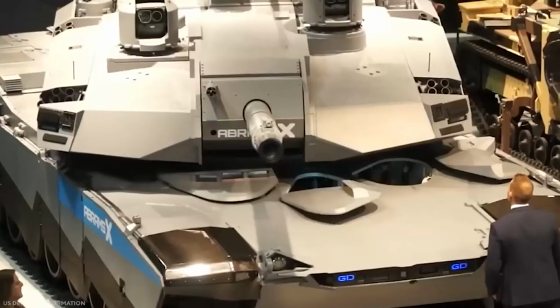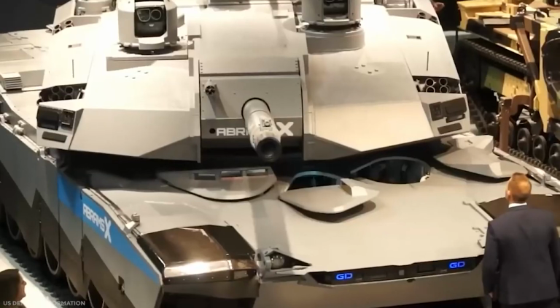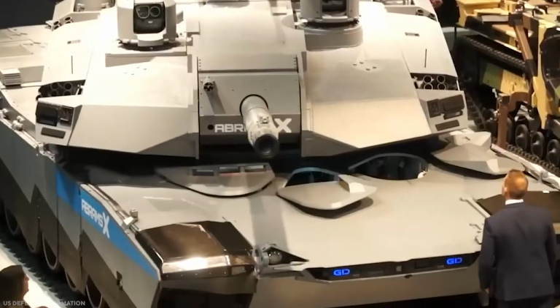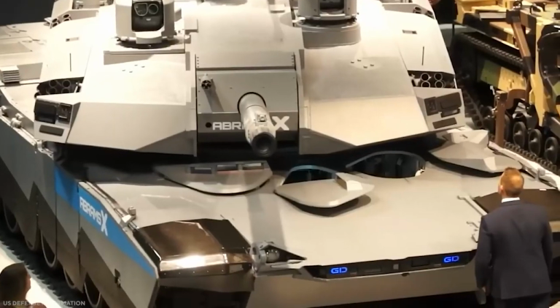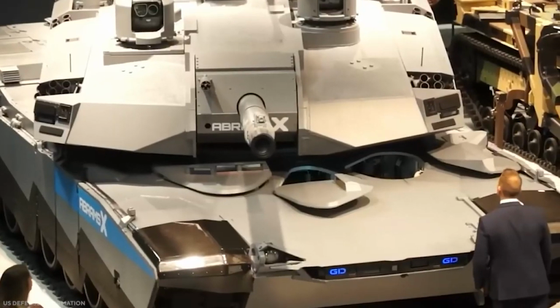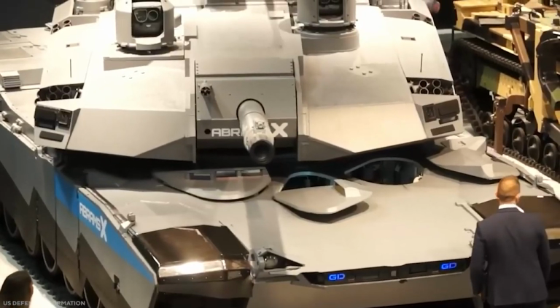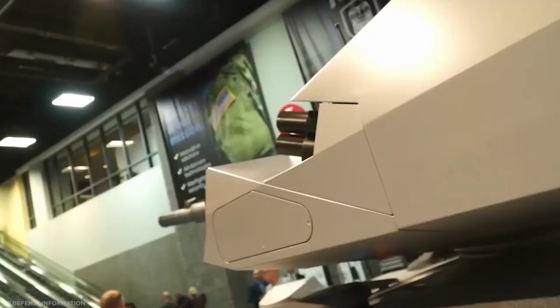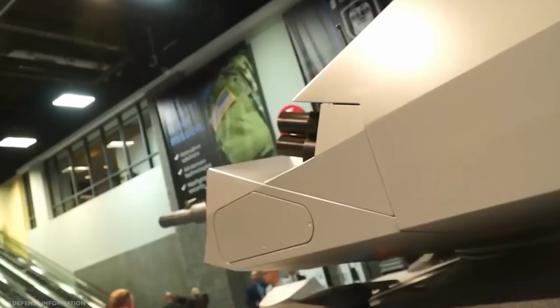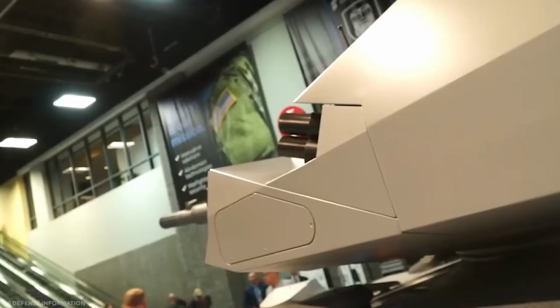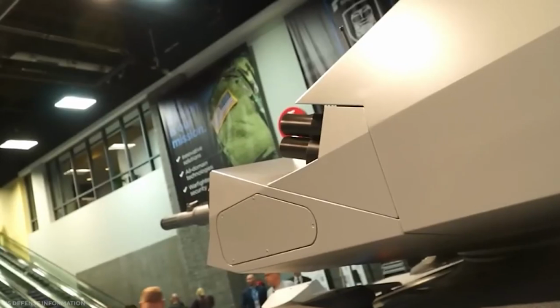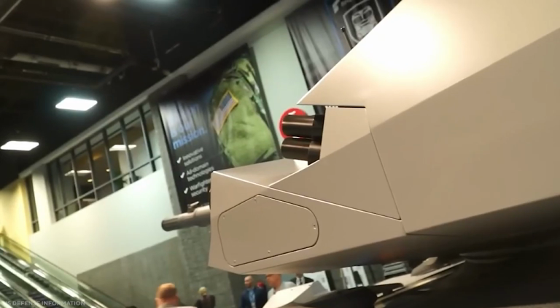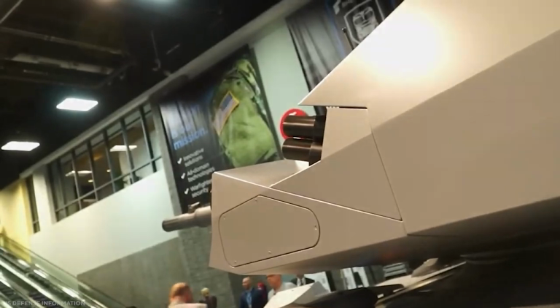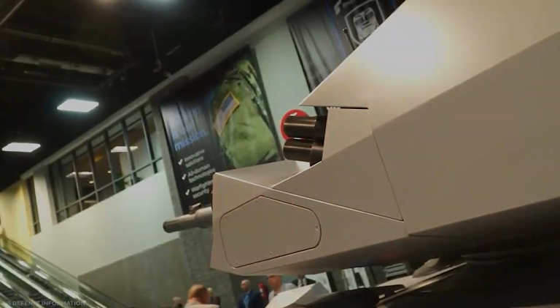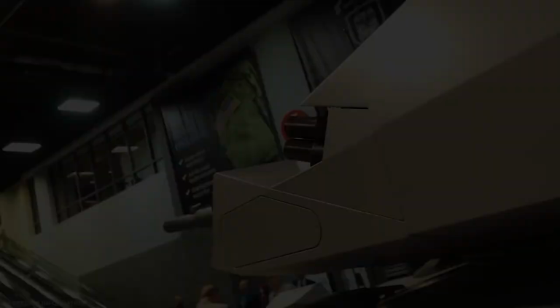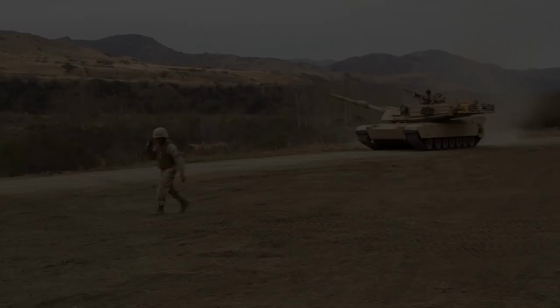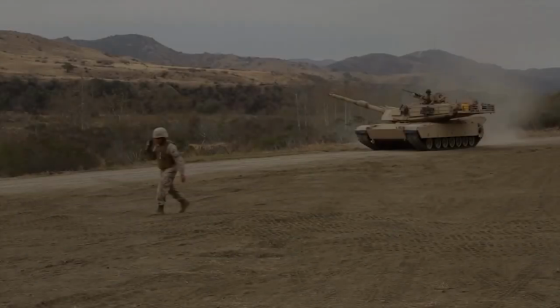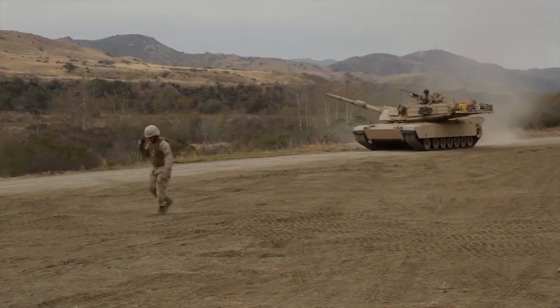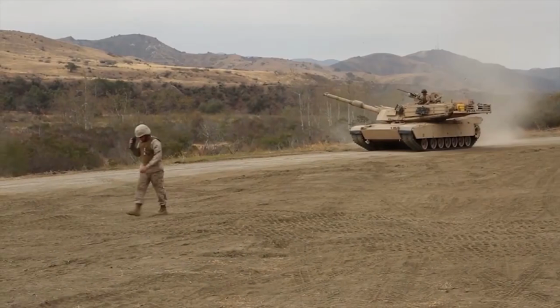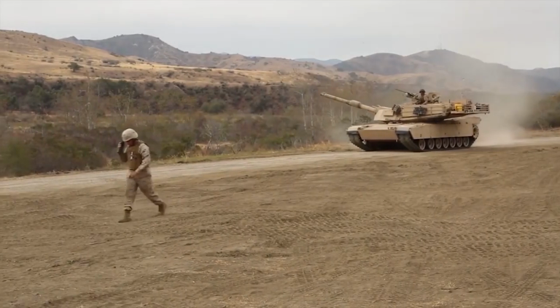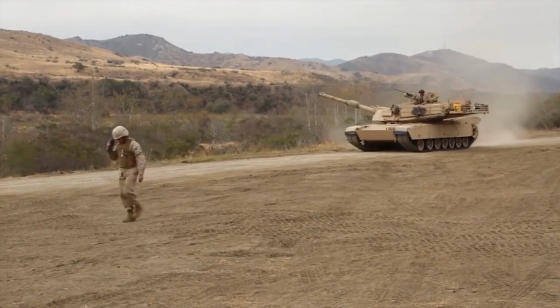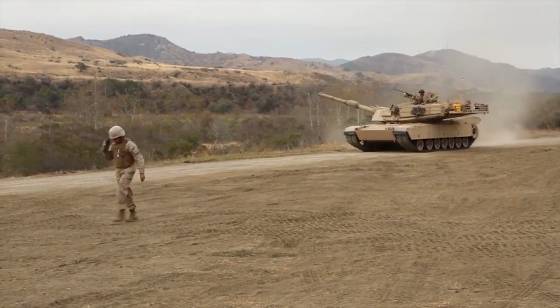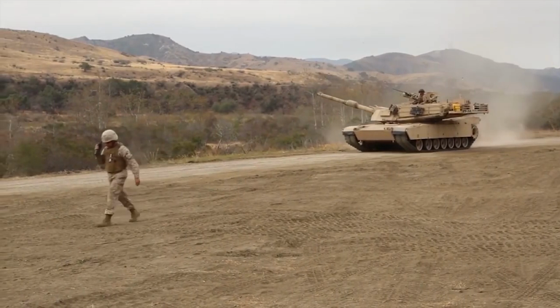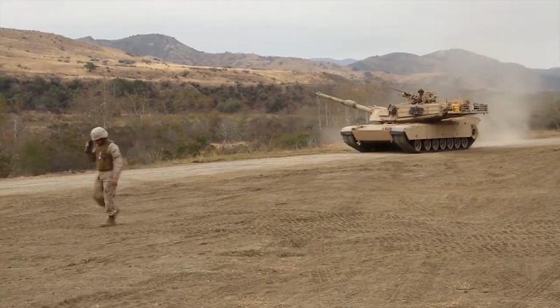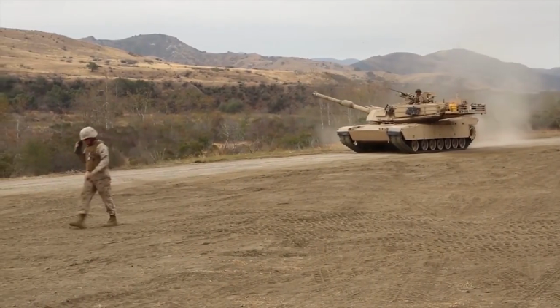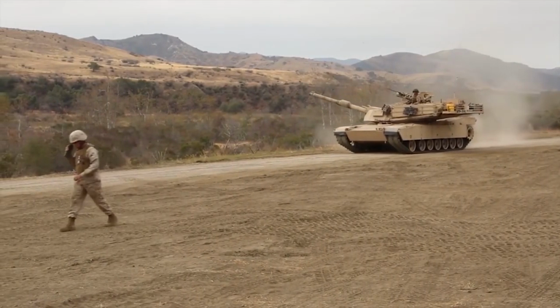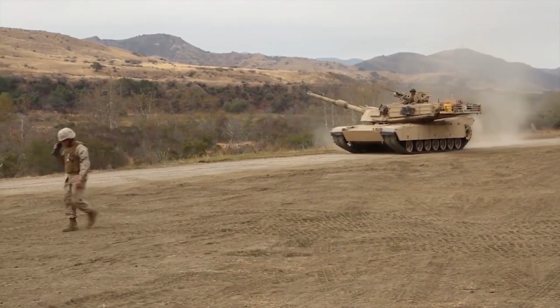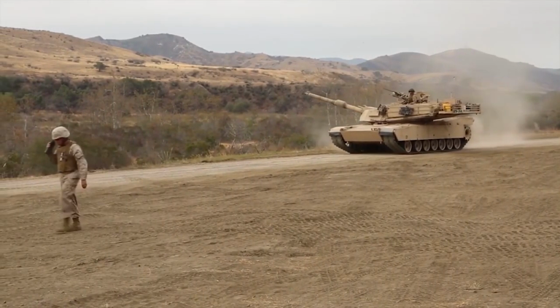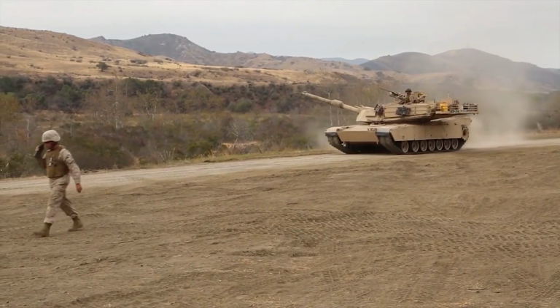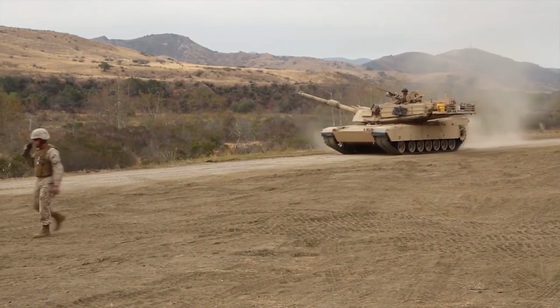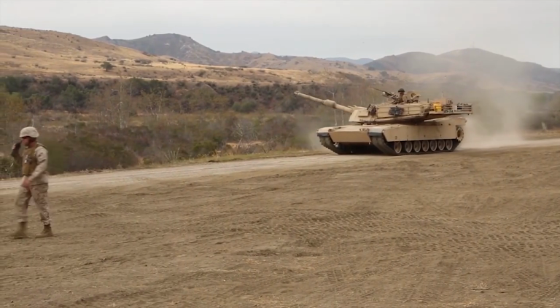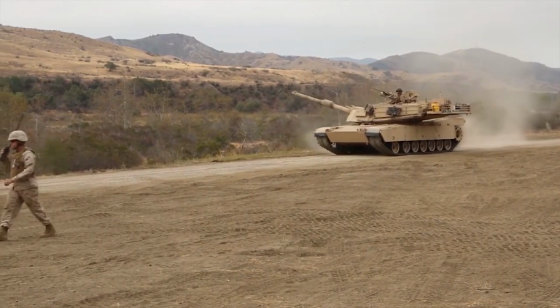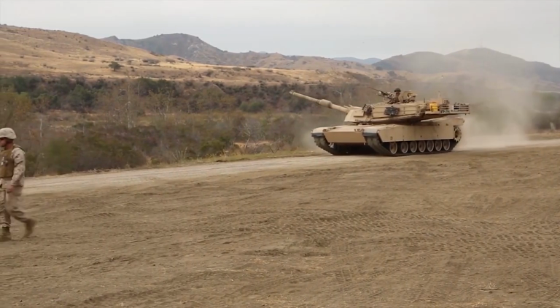Regardless, the Abrams X is a functional weapon system, so let's take a closer look at this next-gen tank.